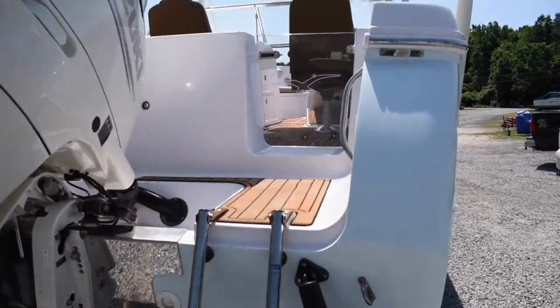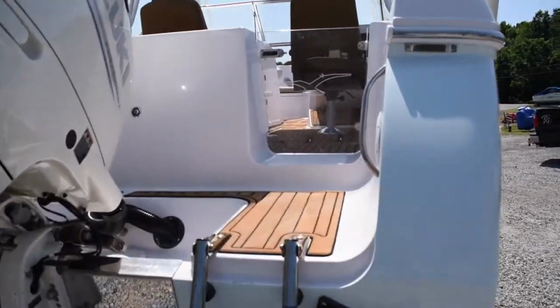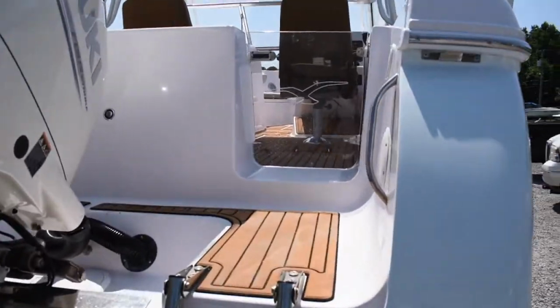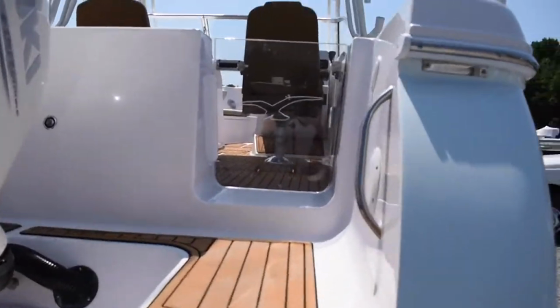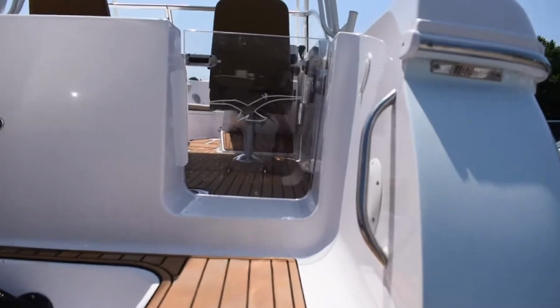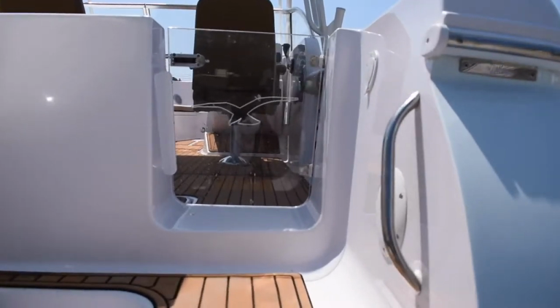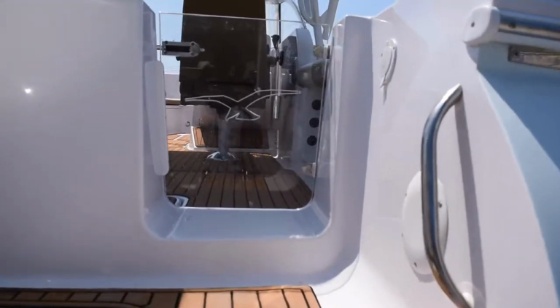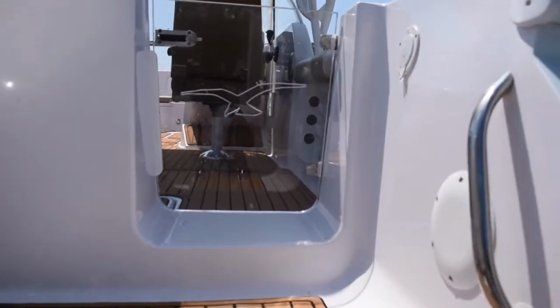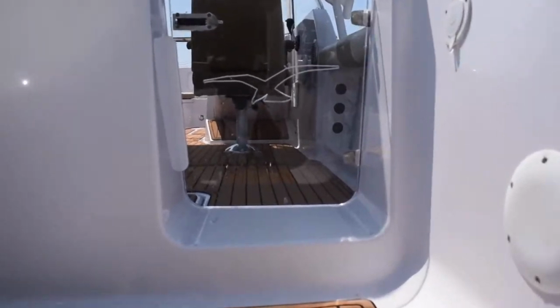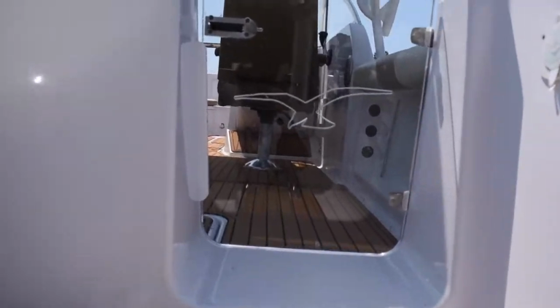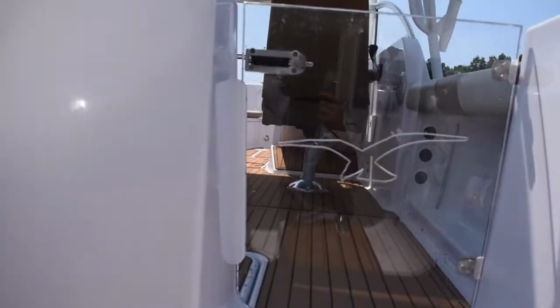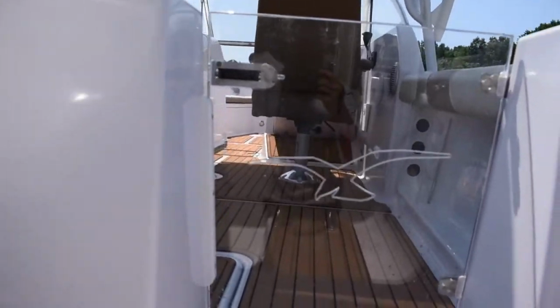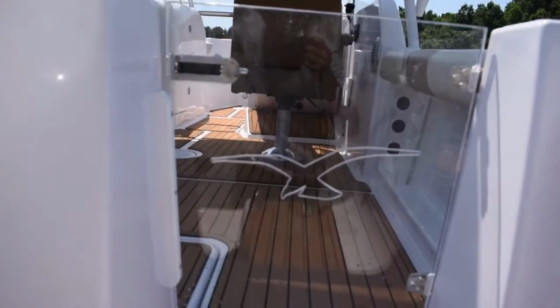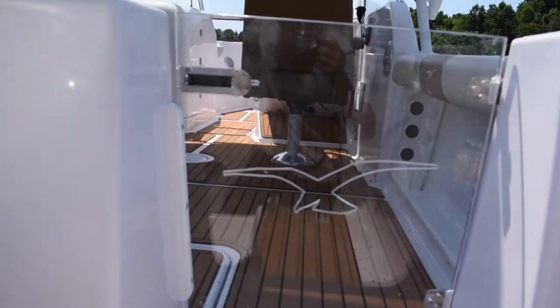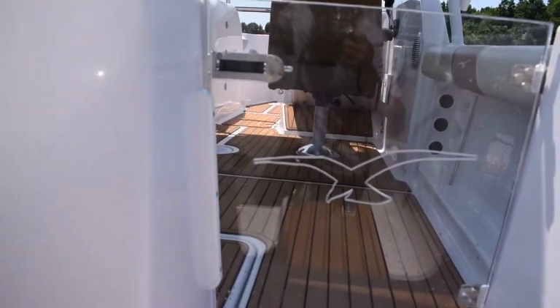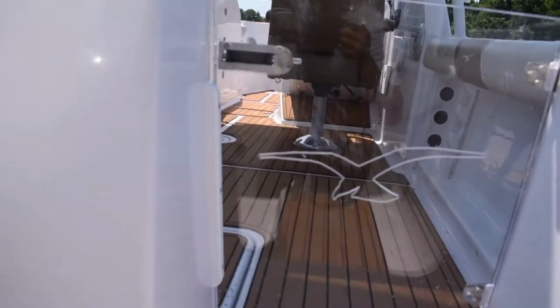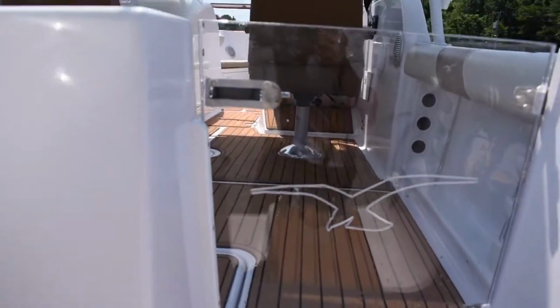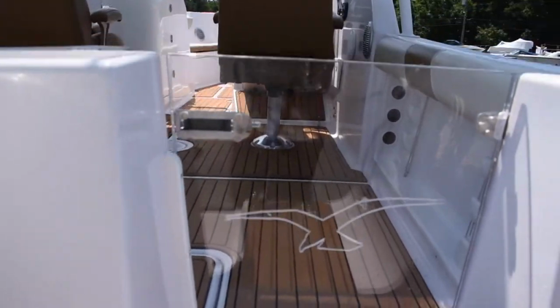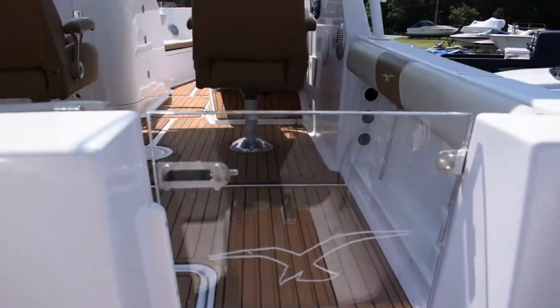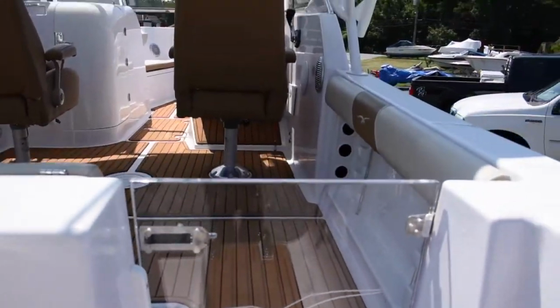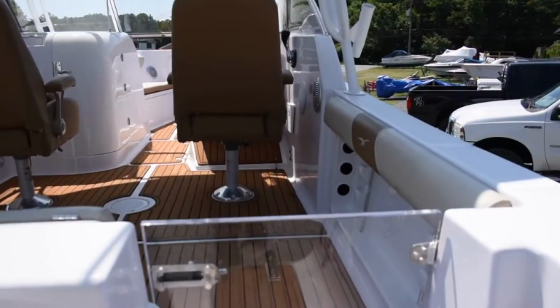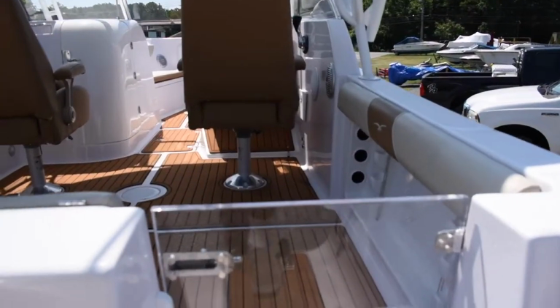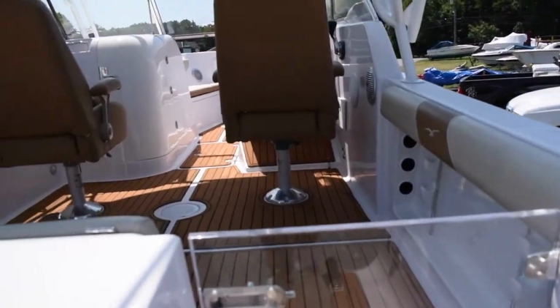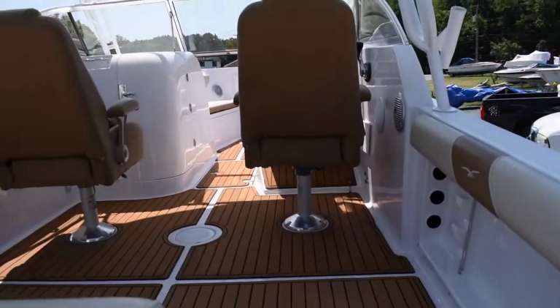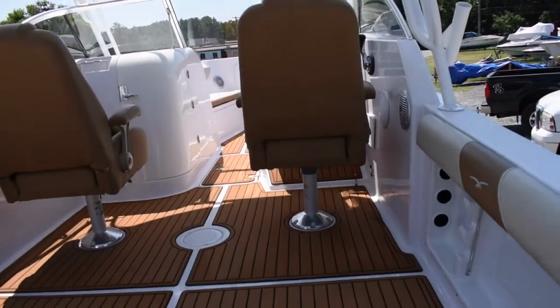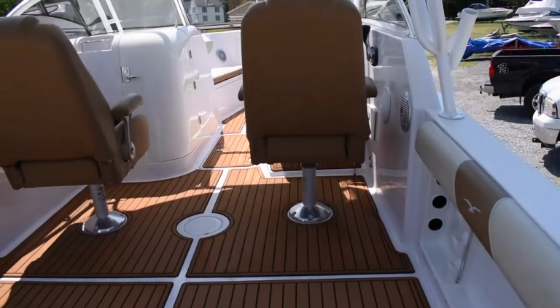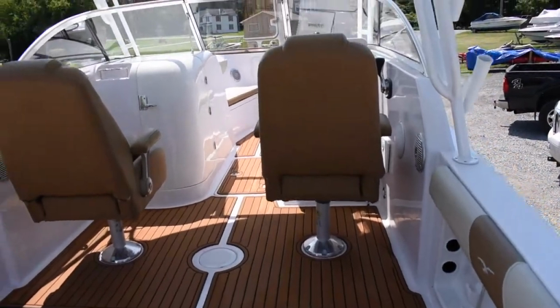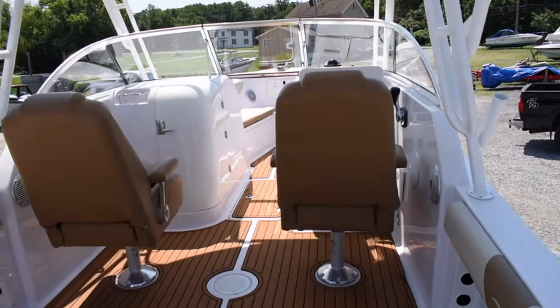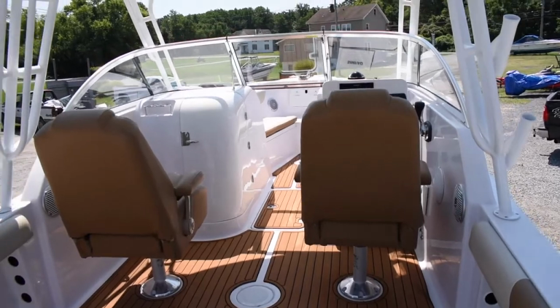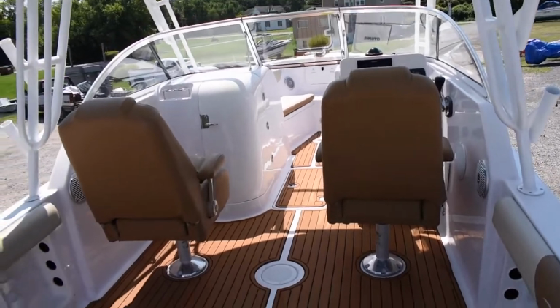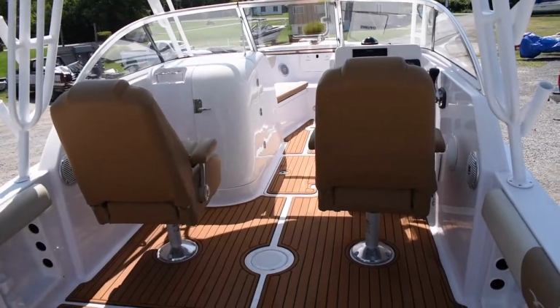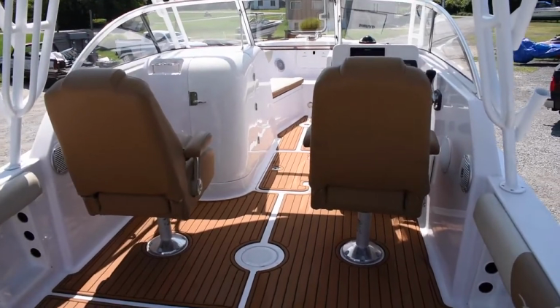Stepping up onto the boat, it has a built-in swim ladder and a little integrated swim platform here.